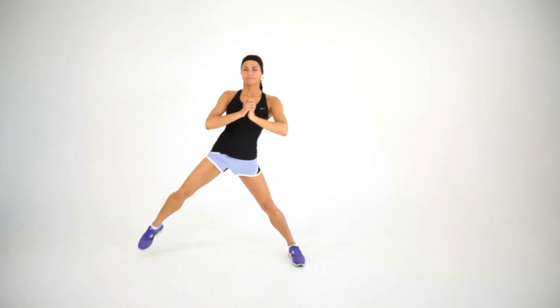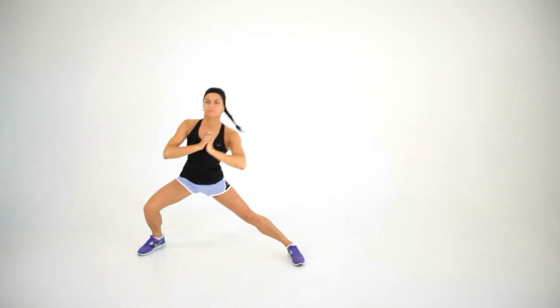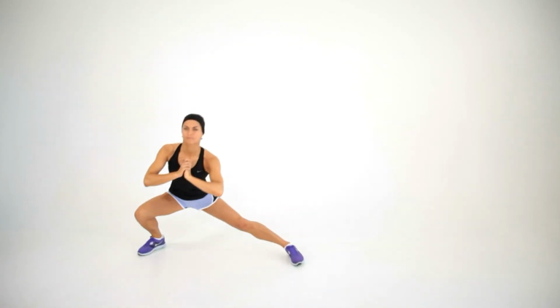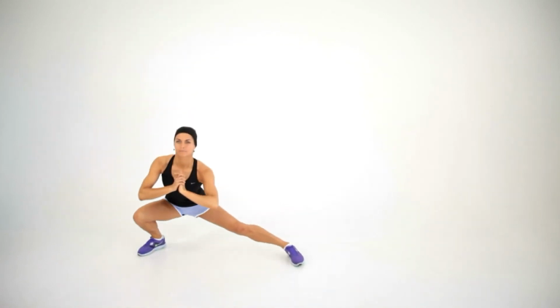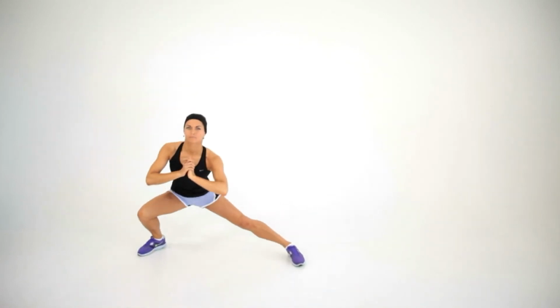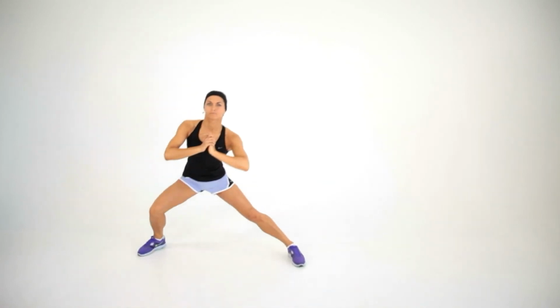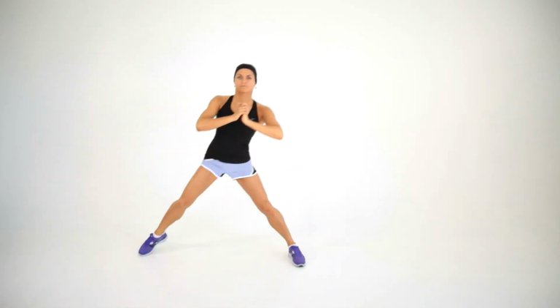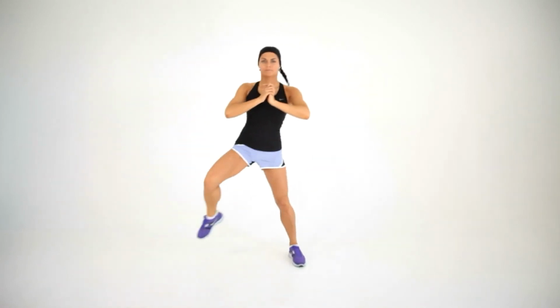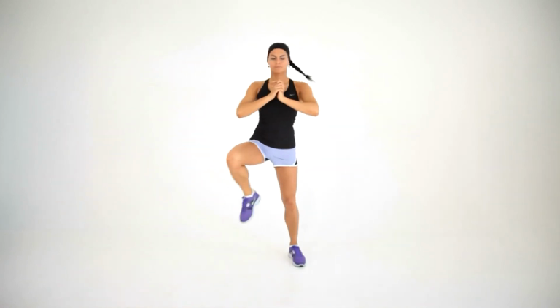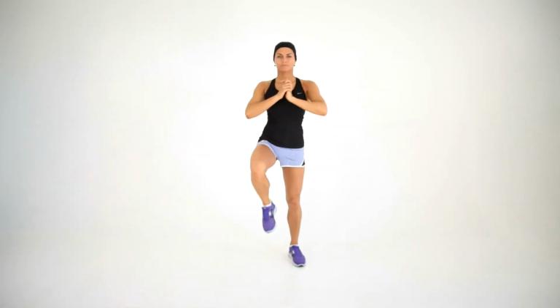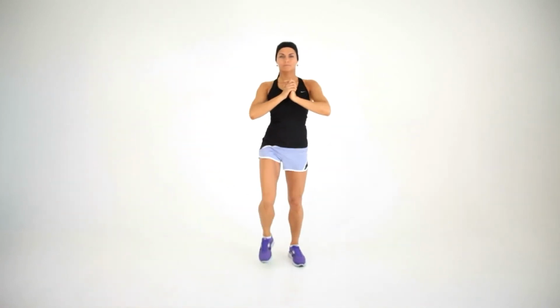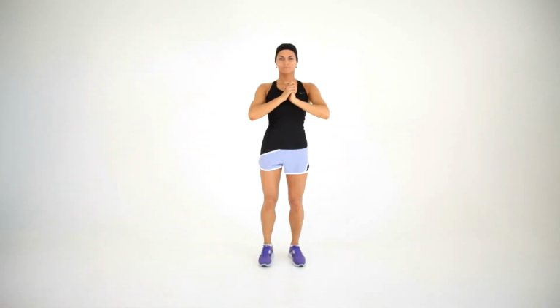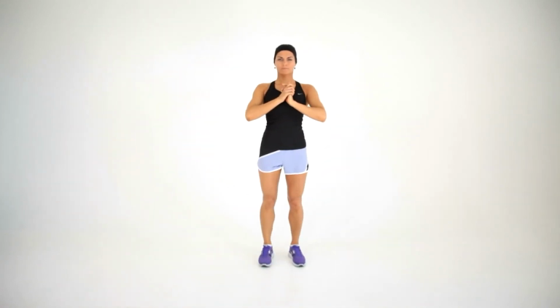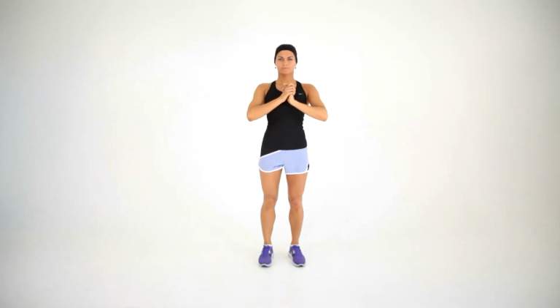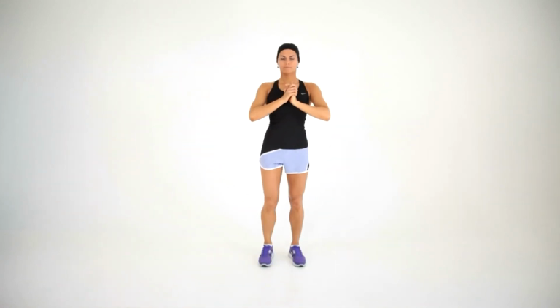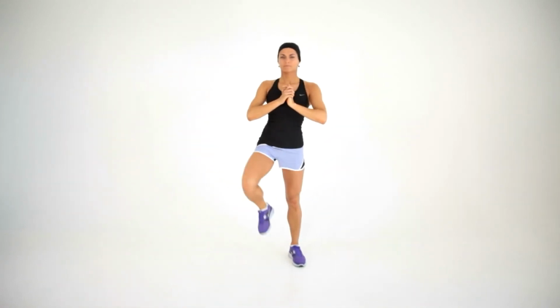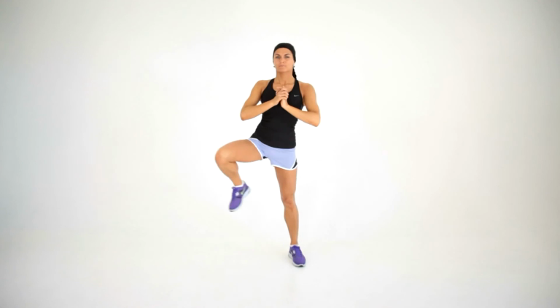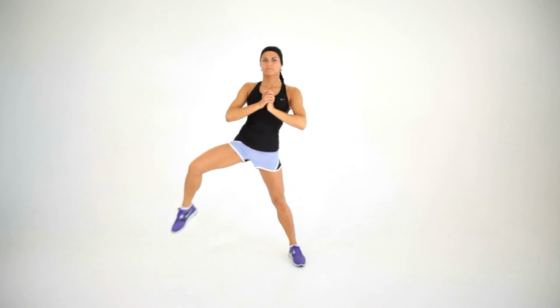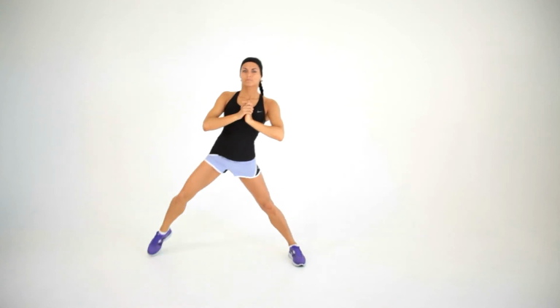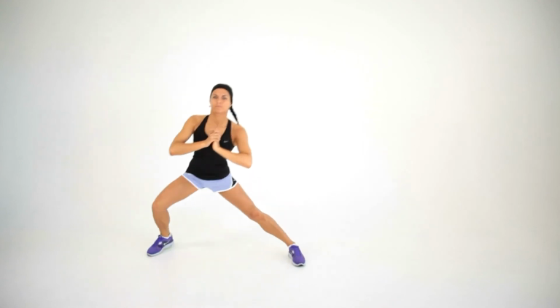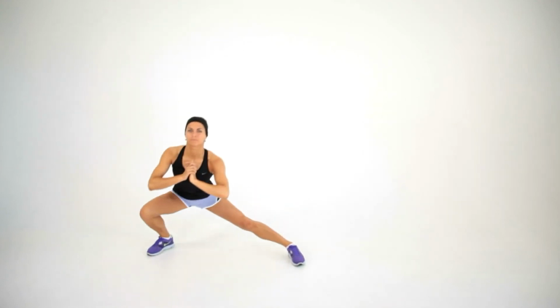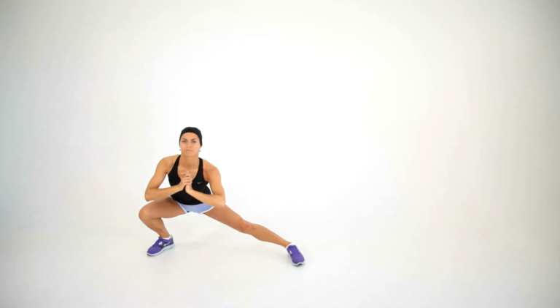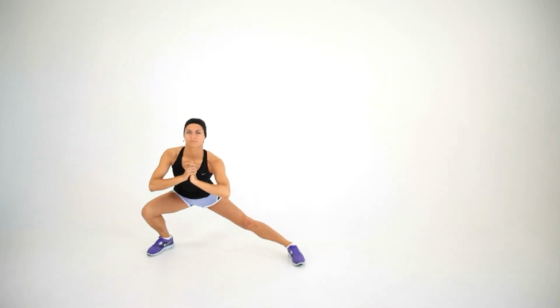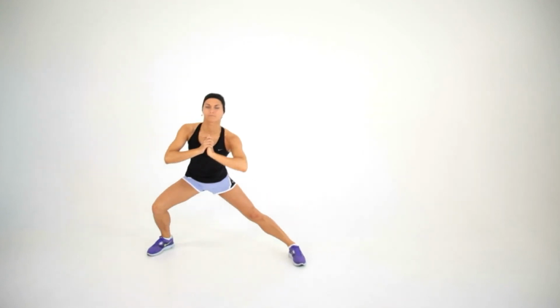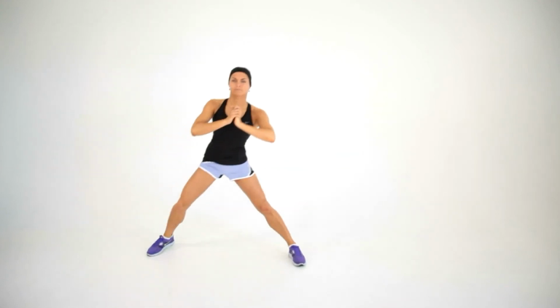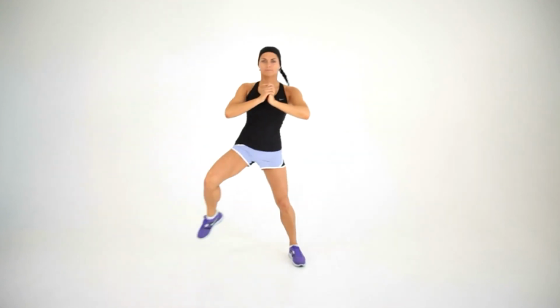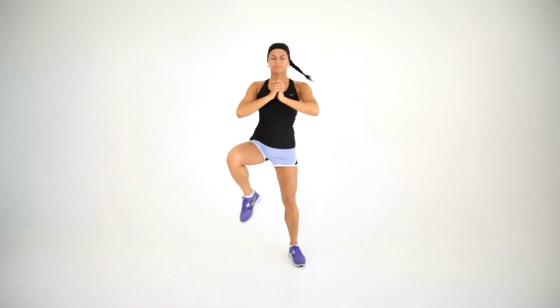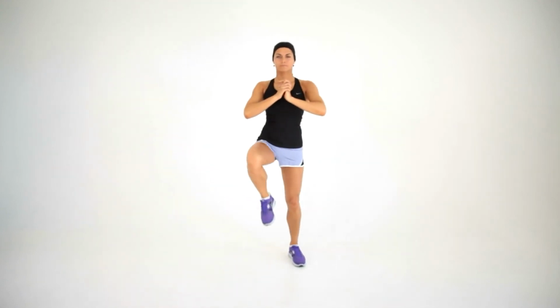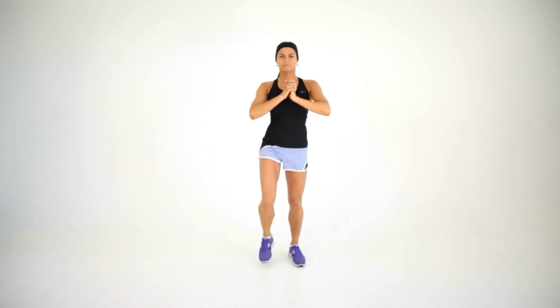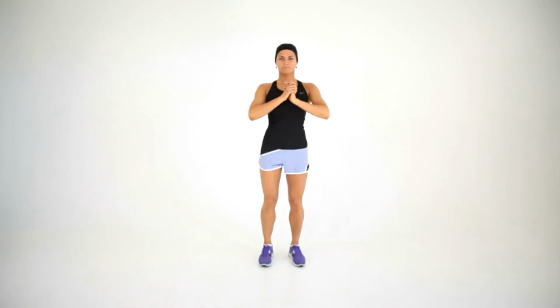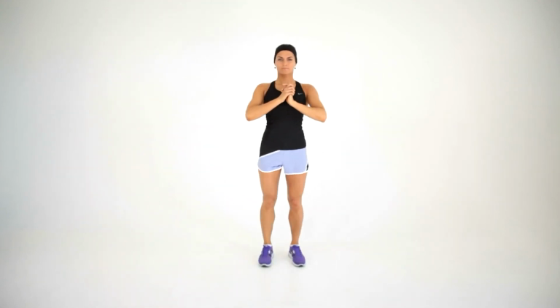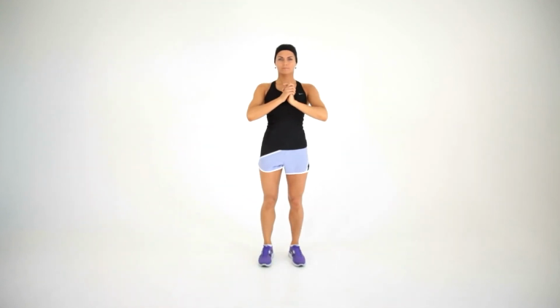Push back to the starting position and repeat to the opposite side. Do 10 squats with both sides.